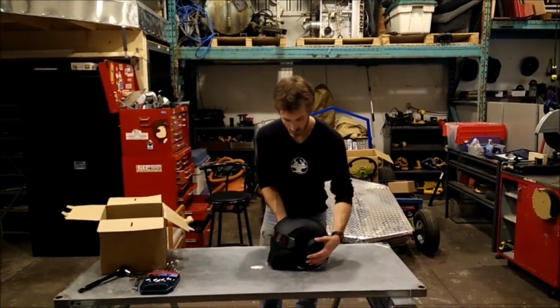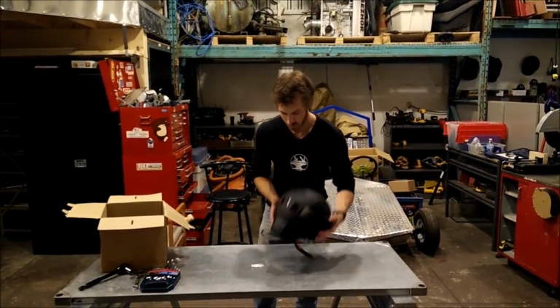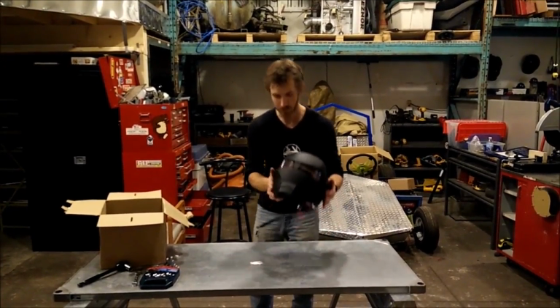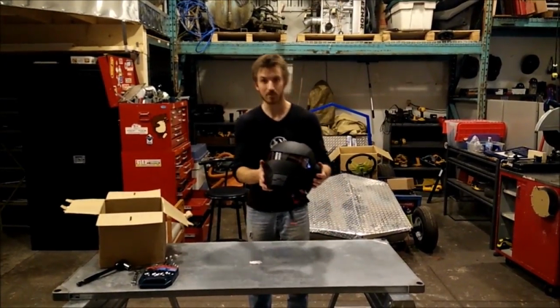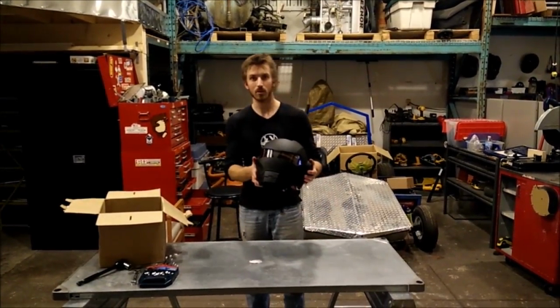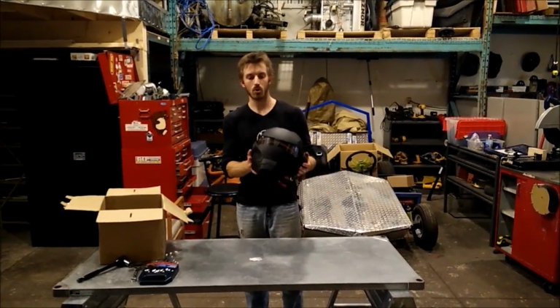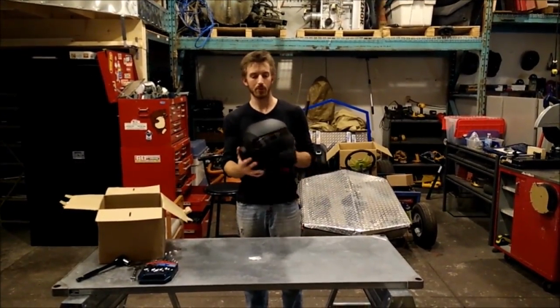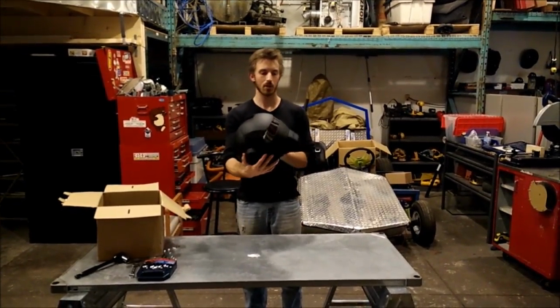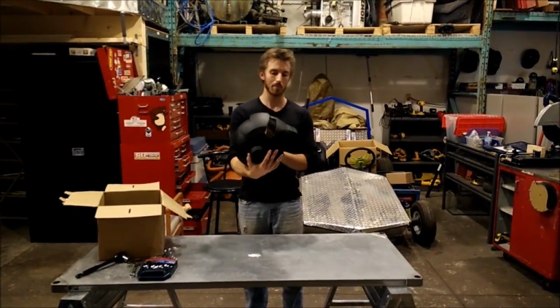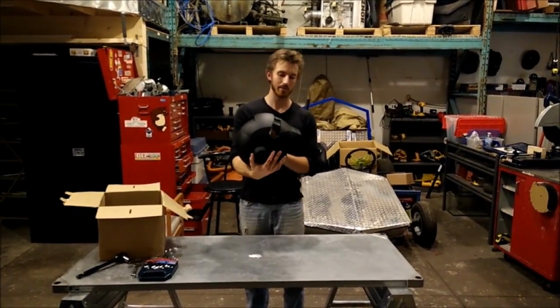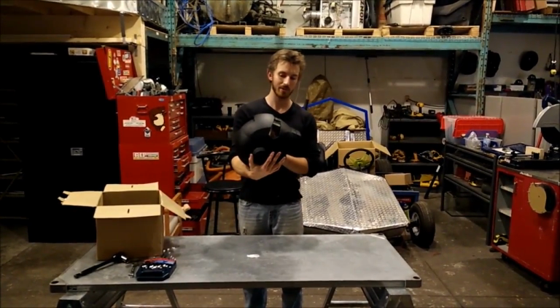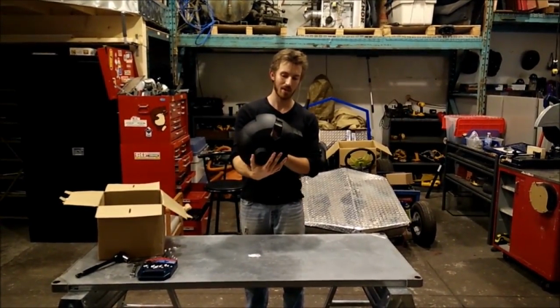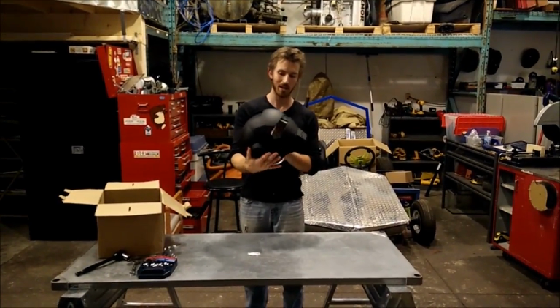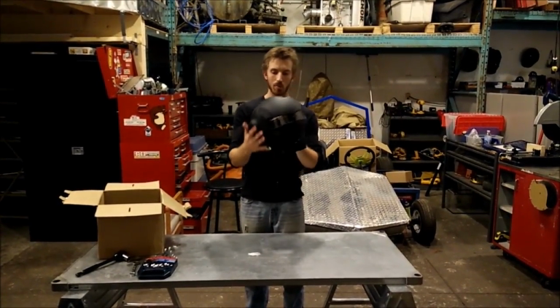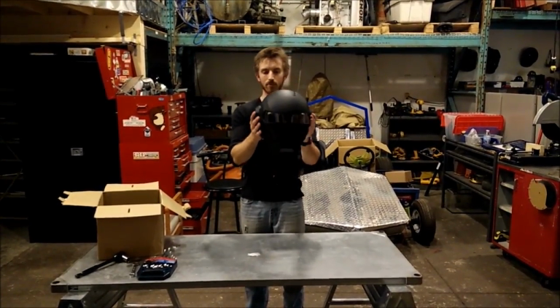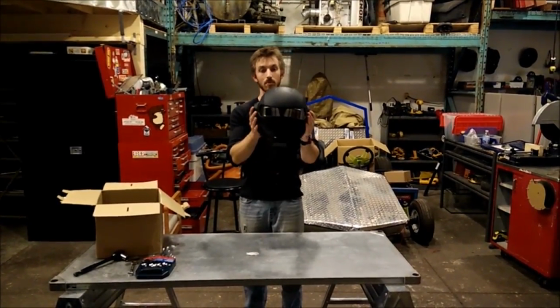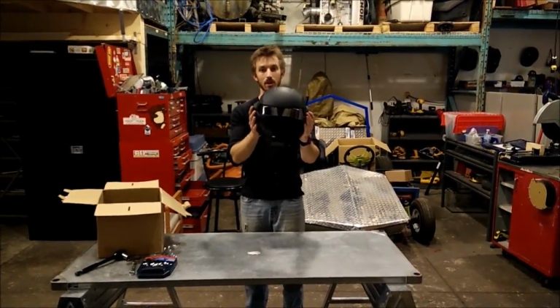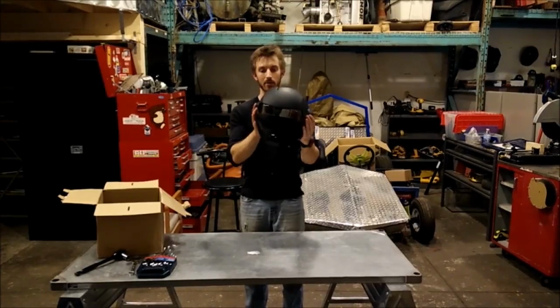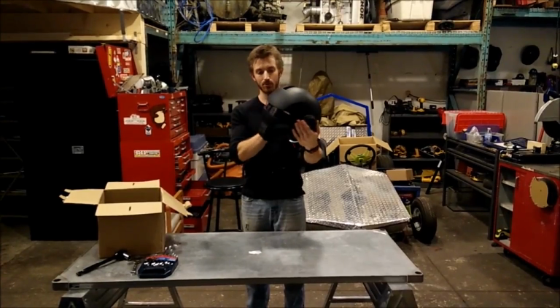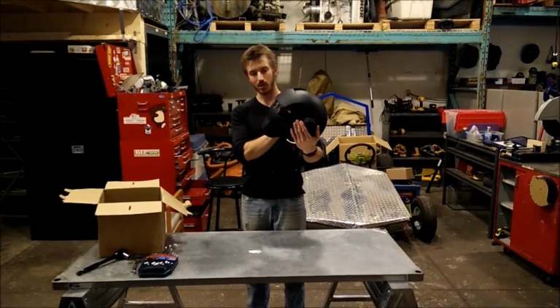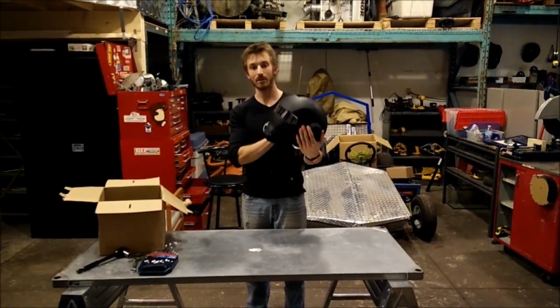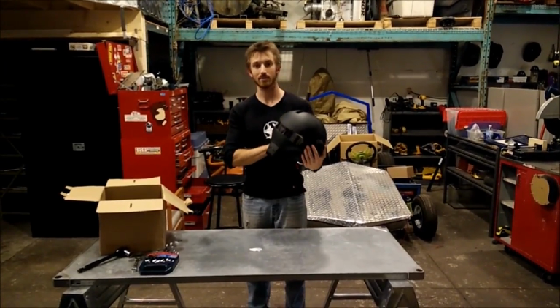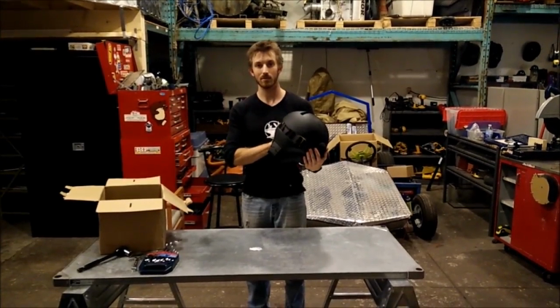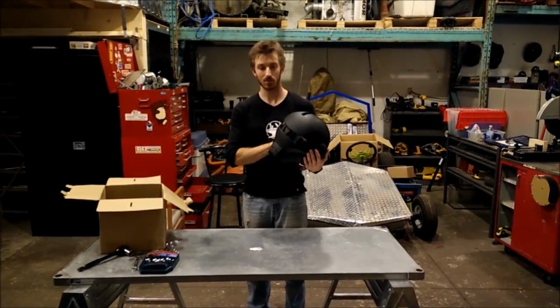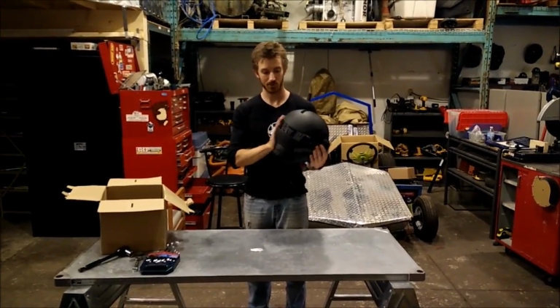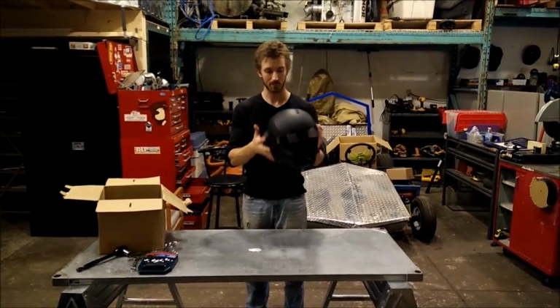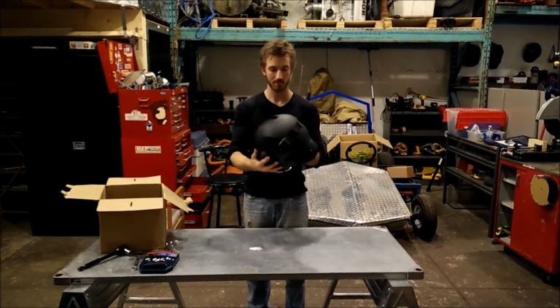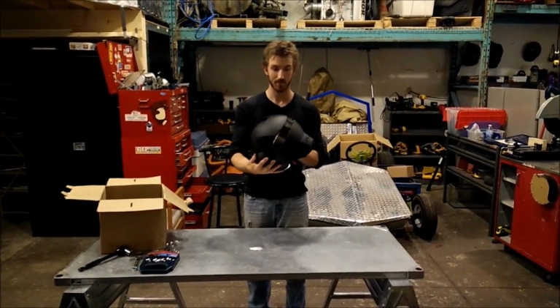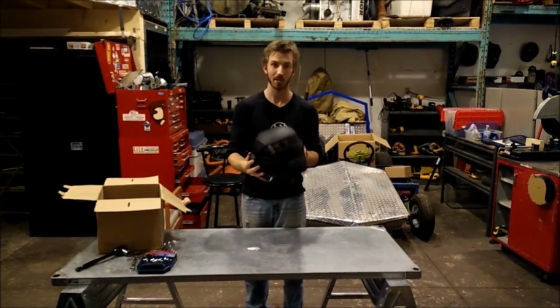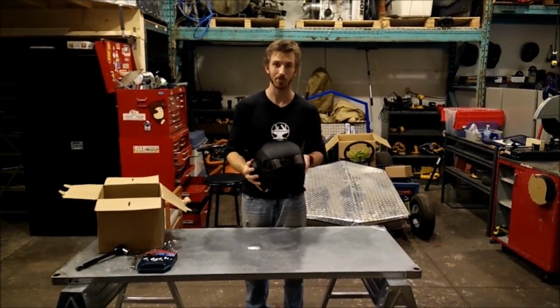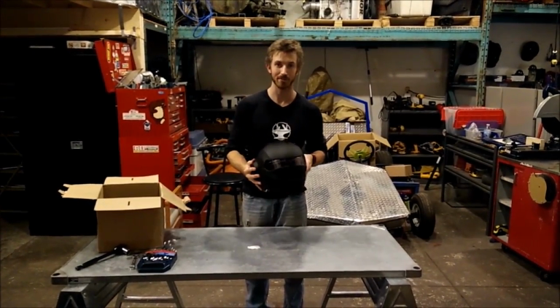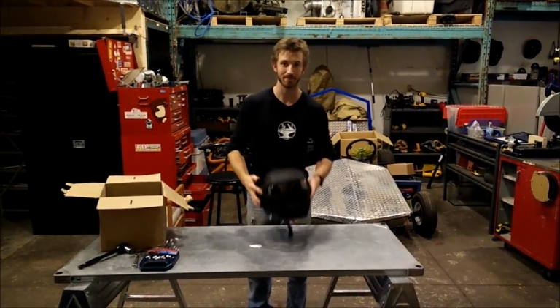If you're interested in learning more about the Atomic Man 610 helmet from Masai Helmets, check out the links in the description. Thanks for watching.